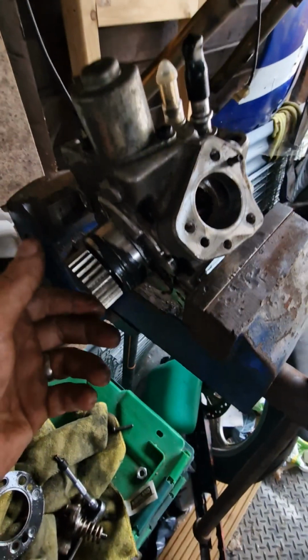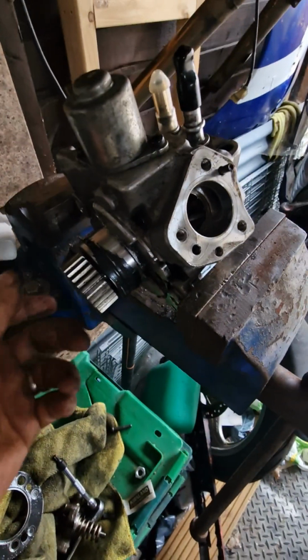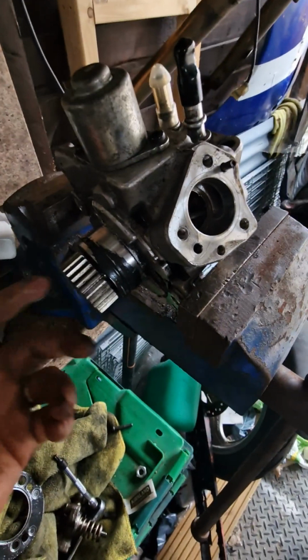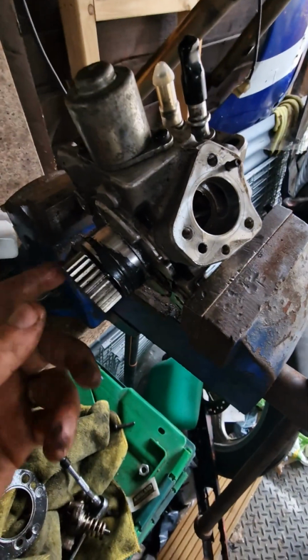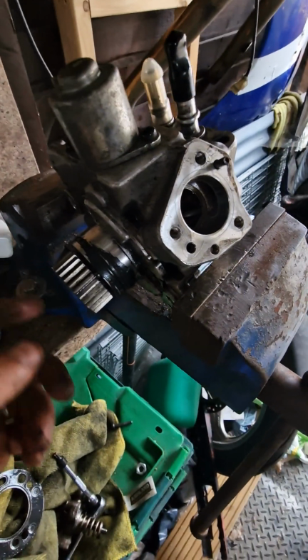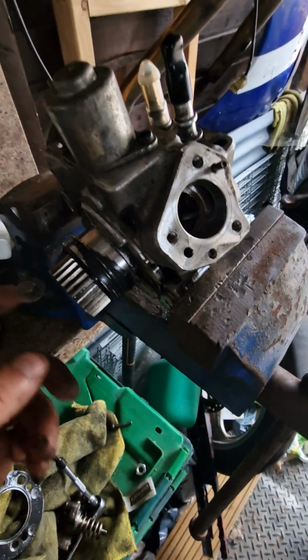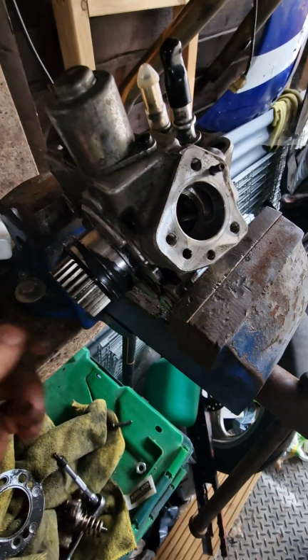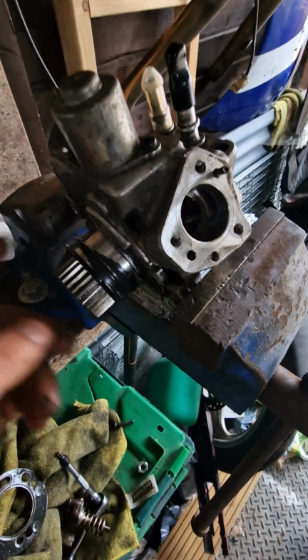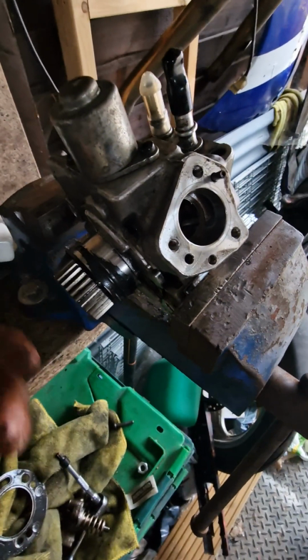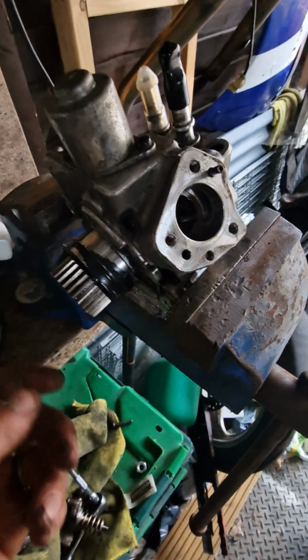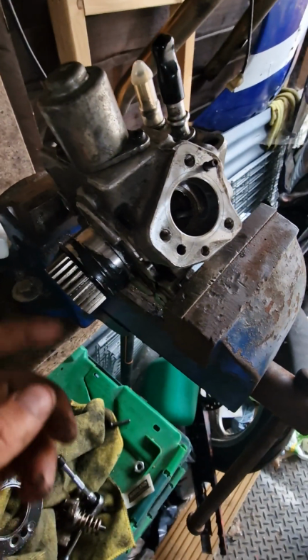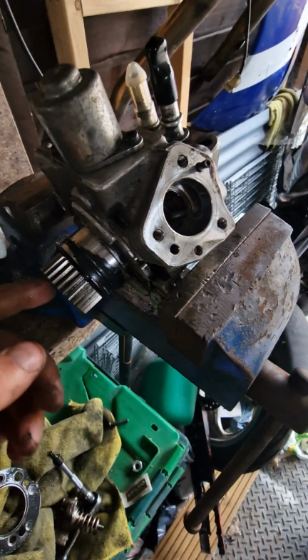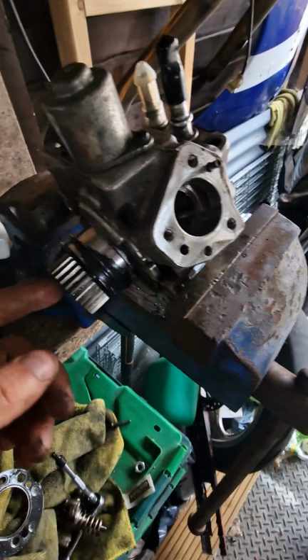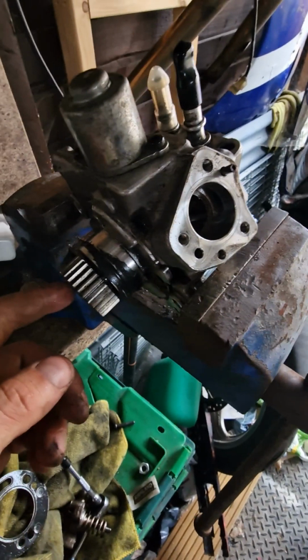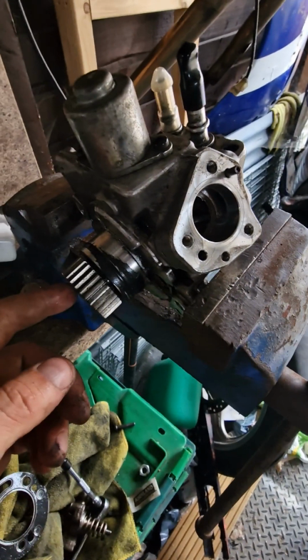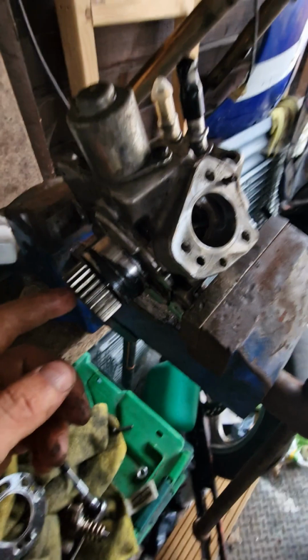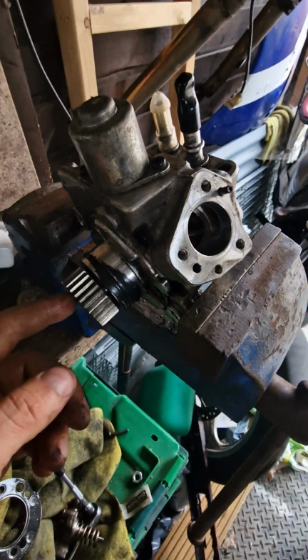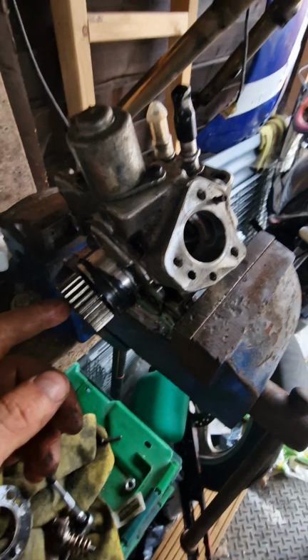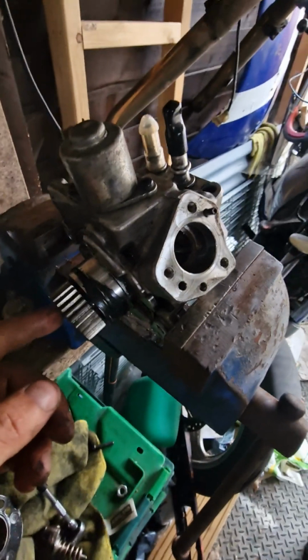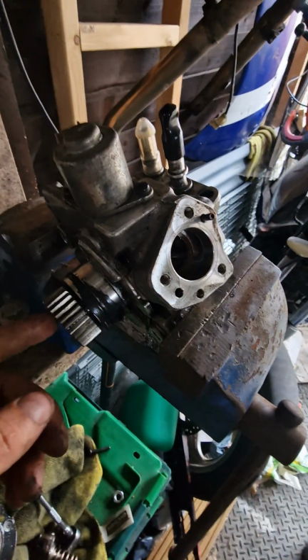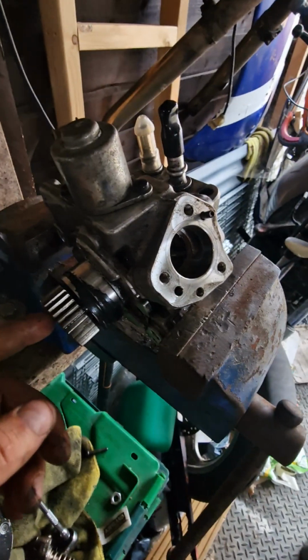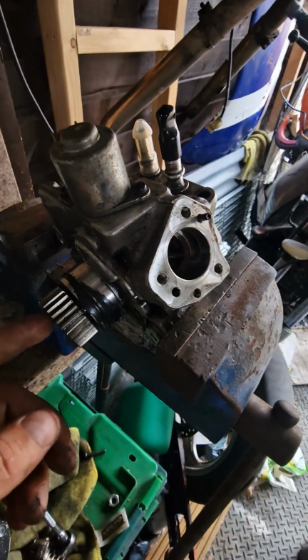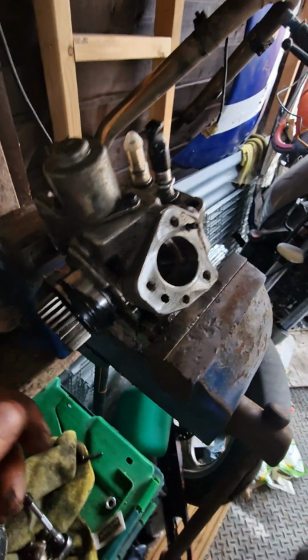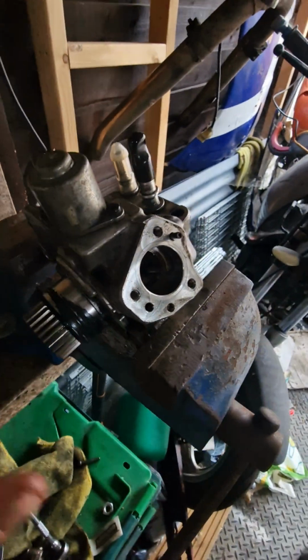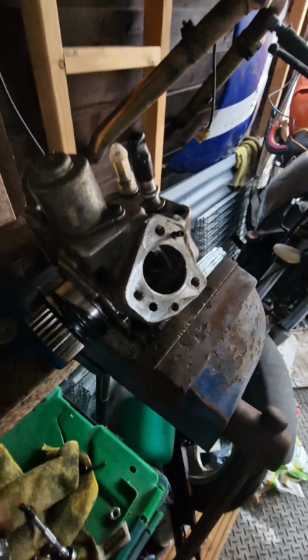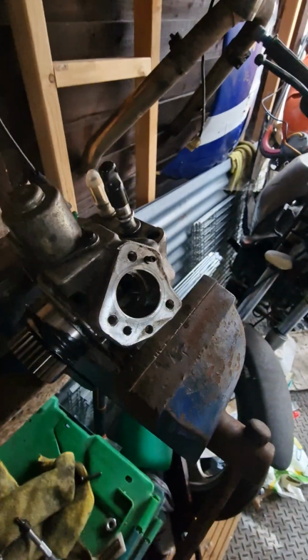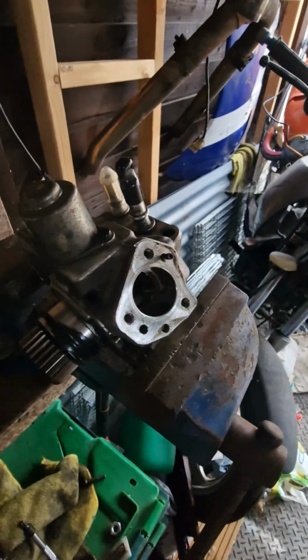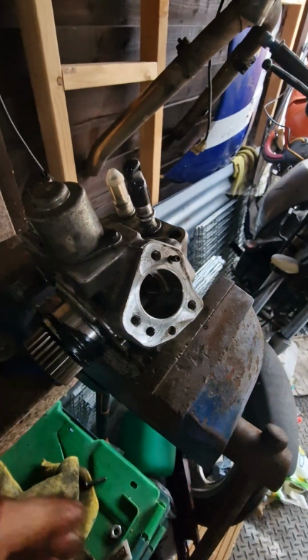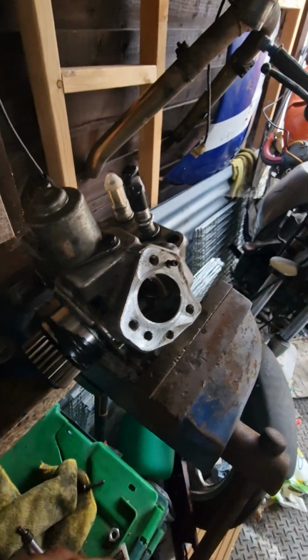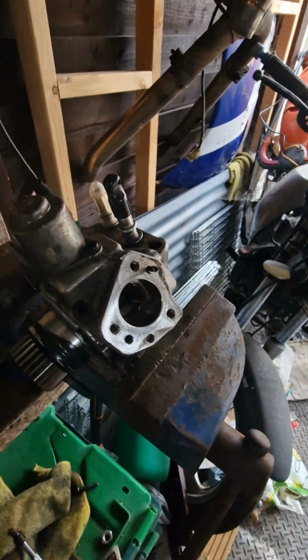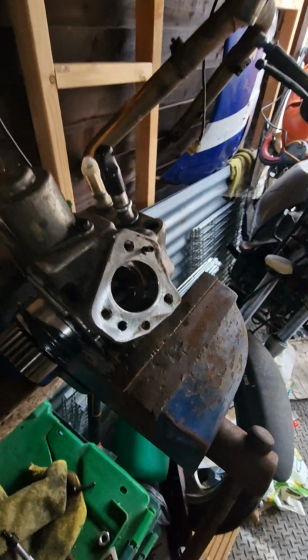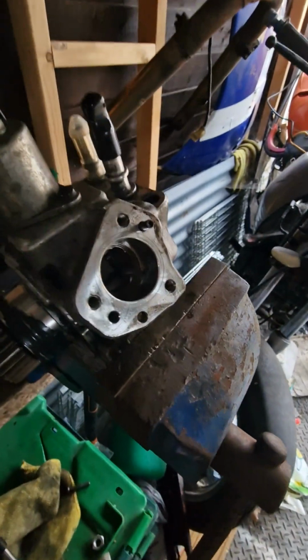I hope that helps and gives you a bit more insight into why these pumps fail.